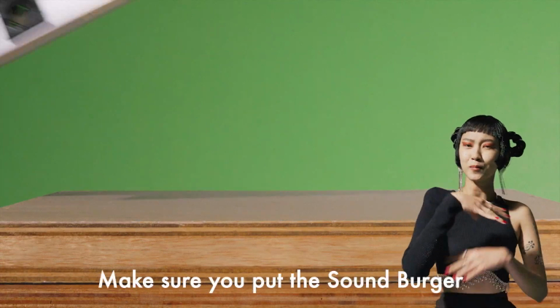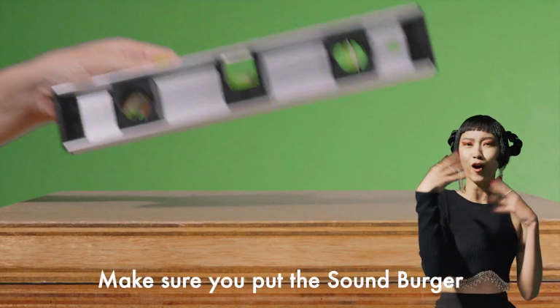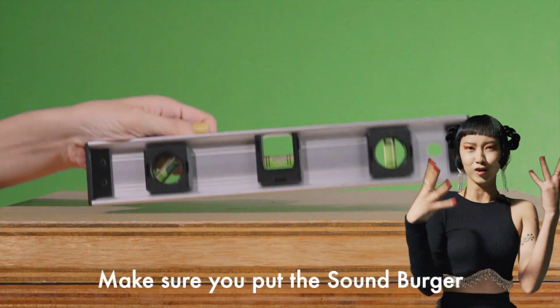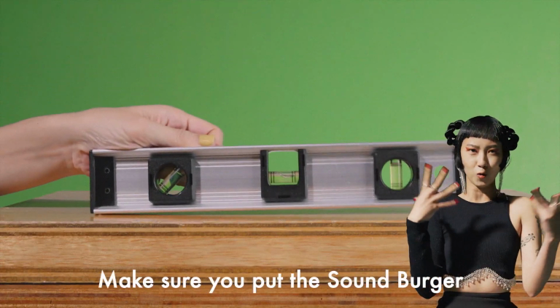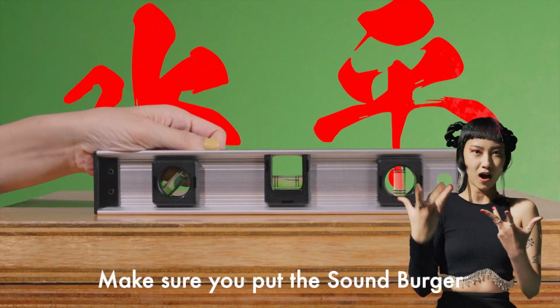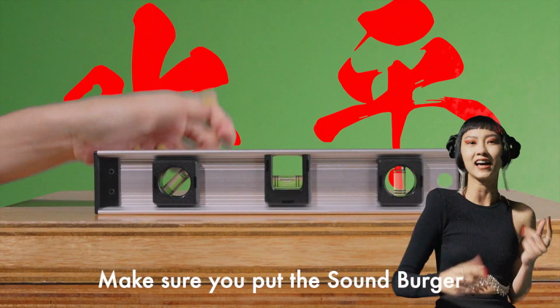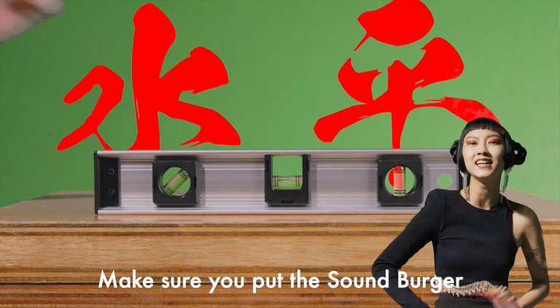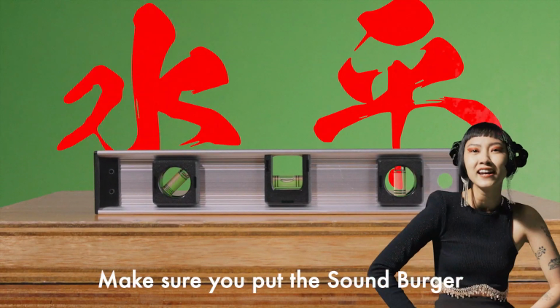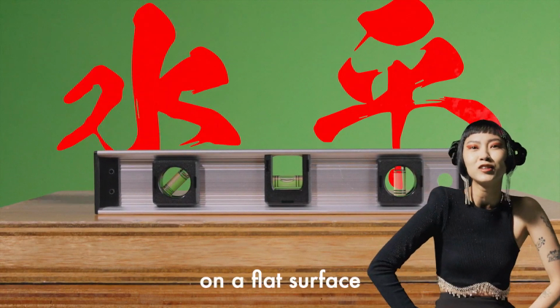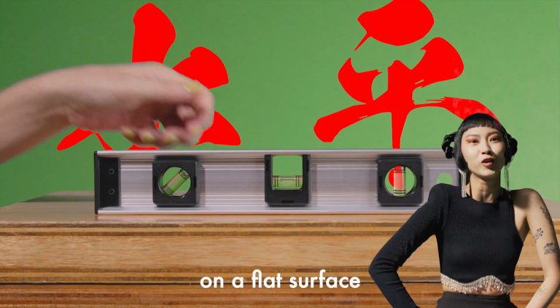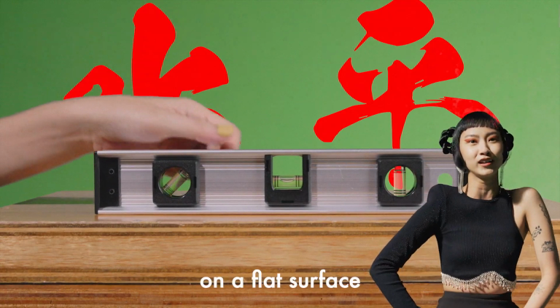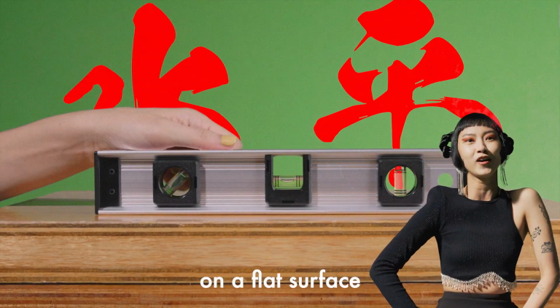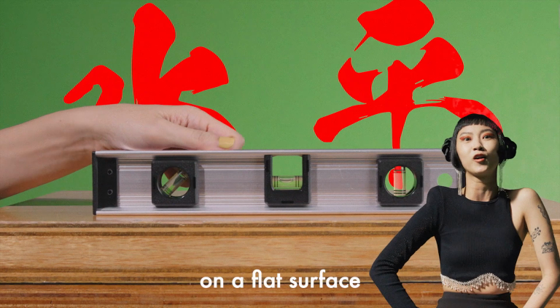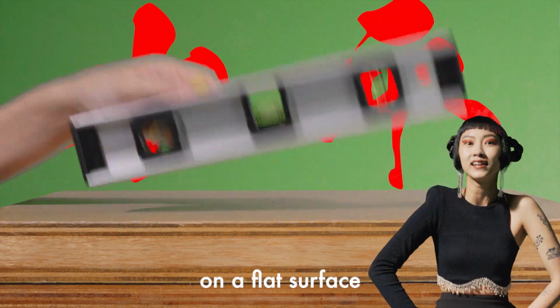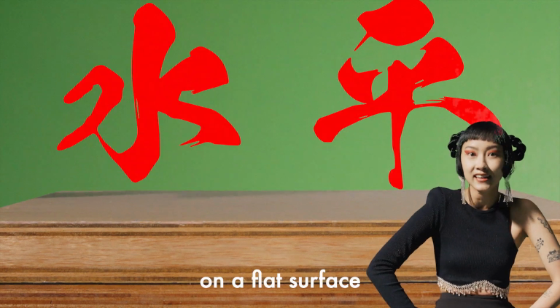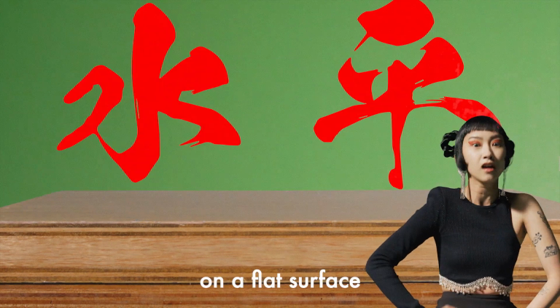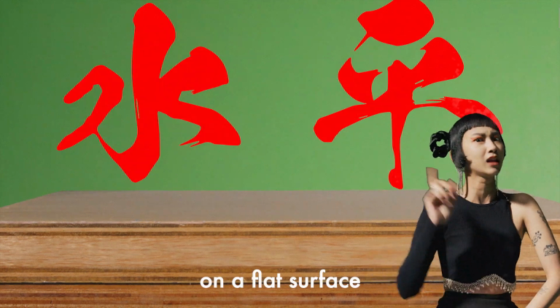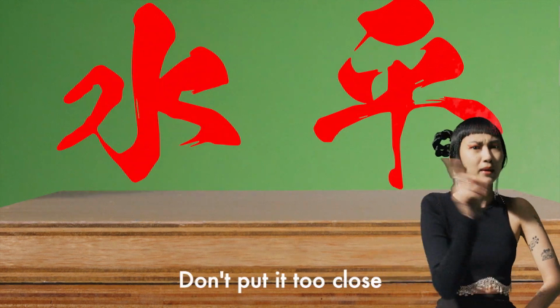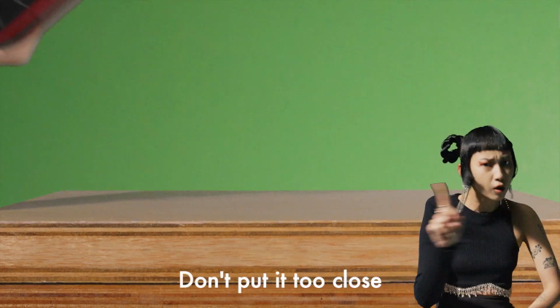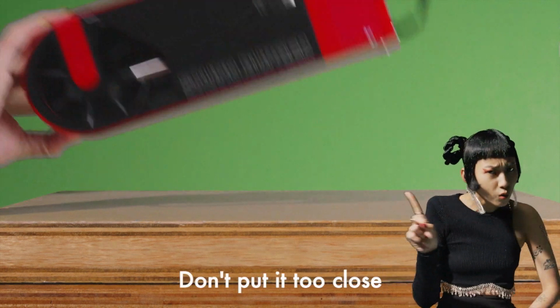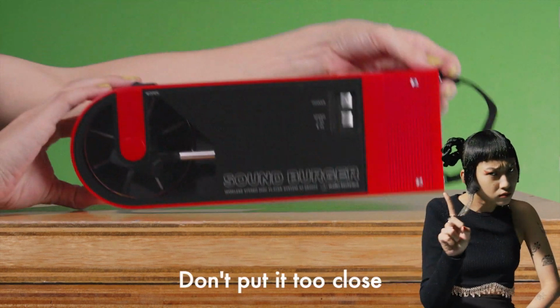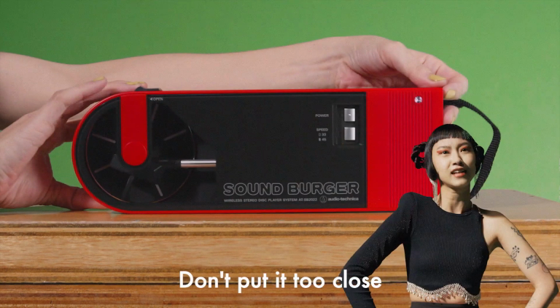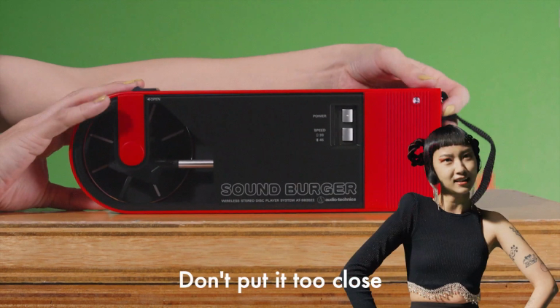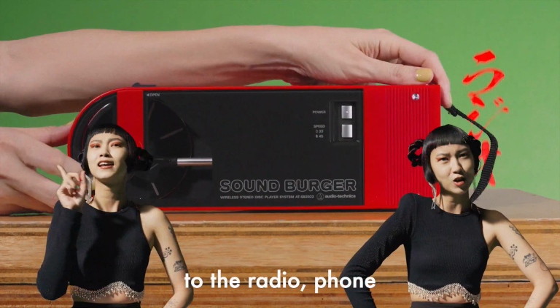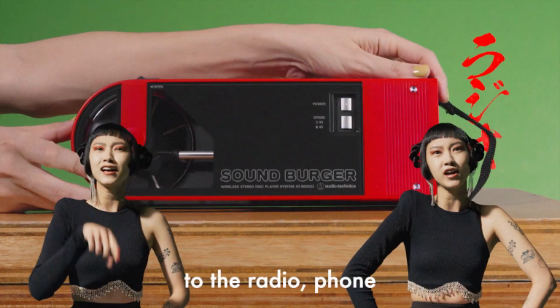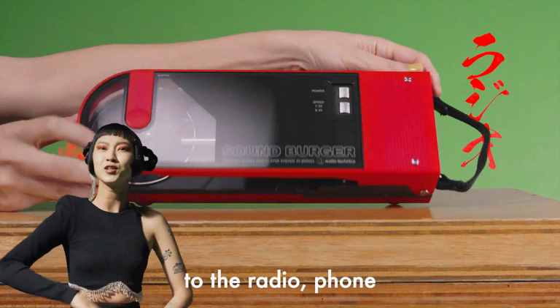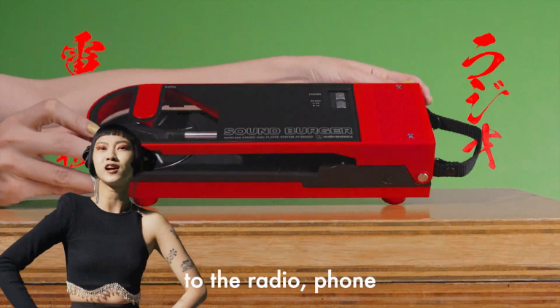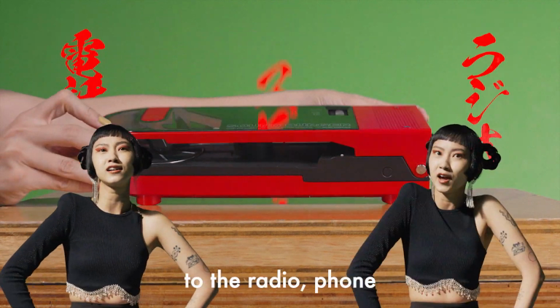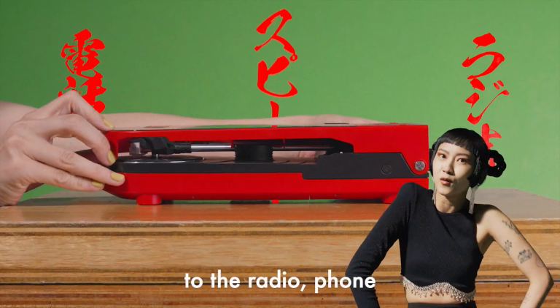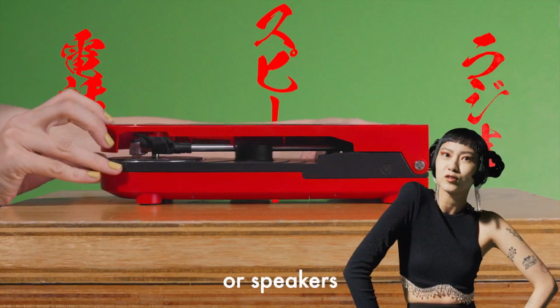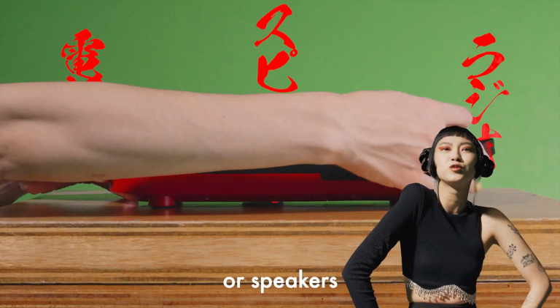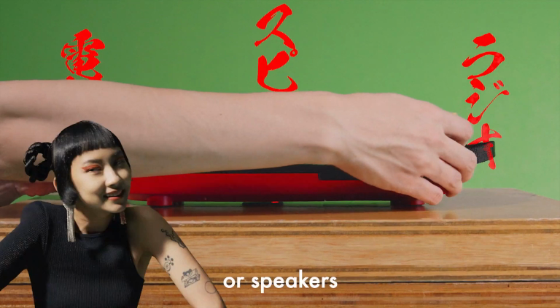Make sure you put the Sound Burger on a flat surface. Don't put it too close to the radio, phone, or speakers.